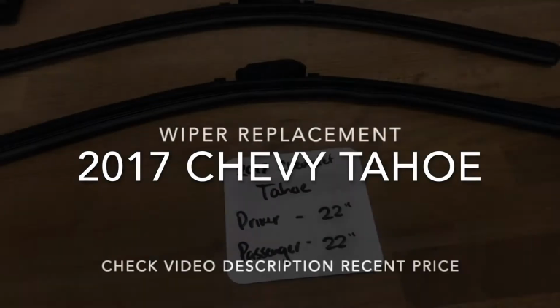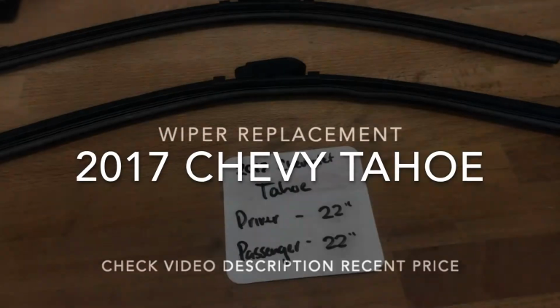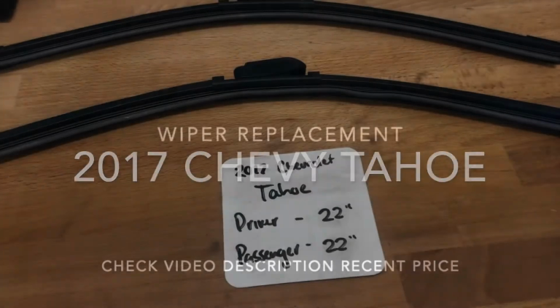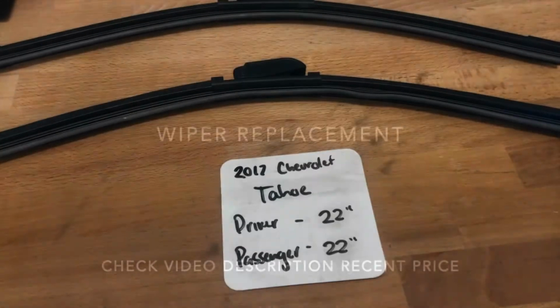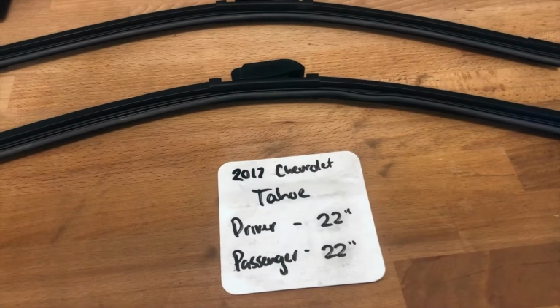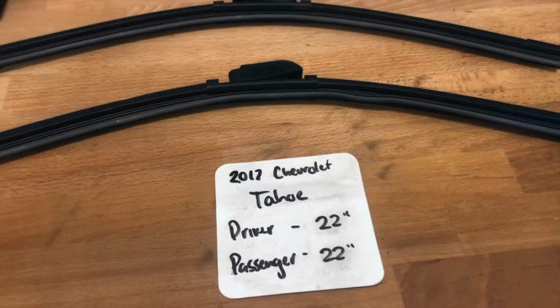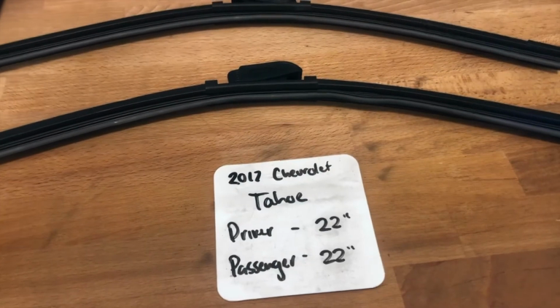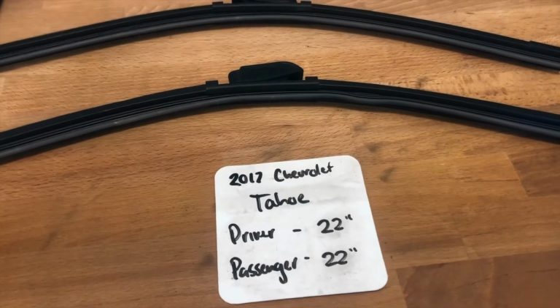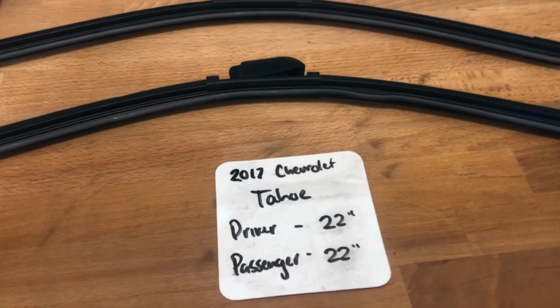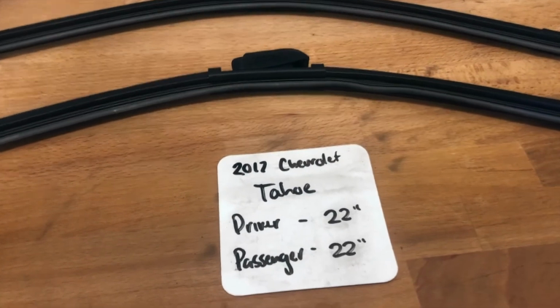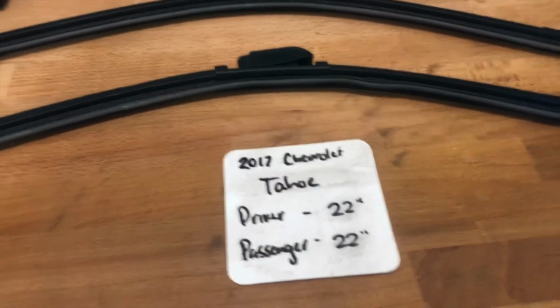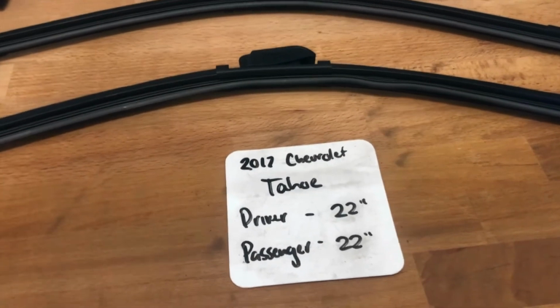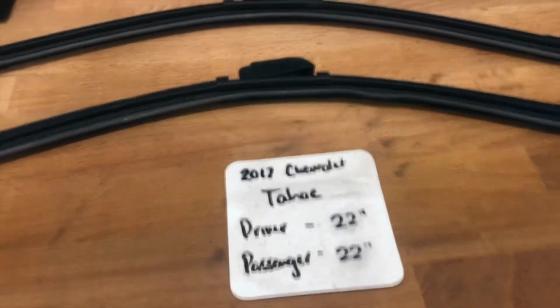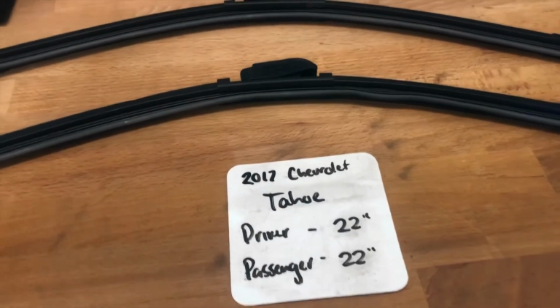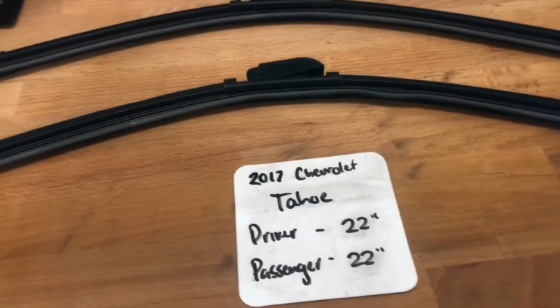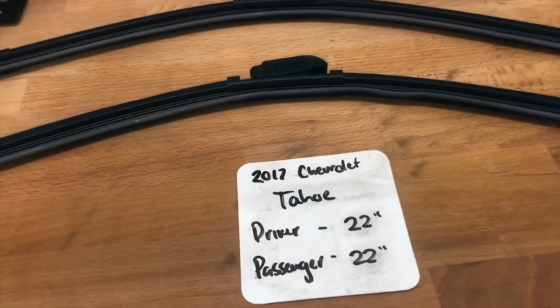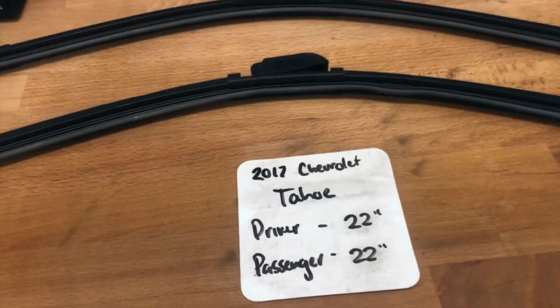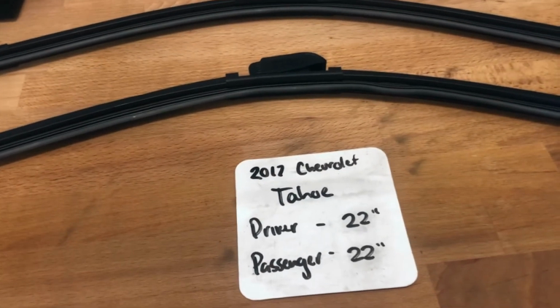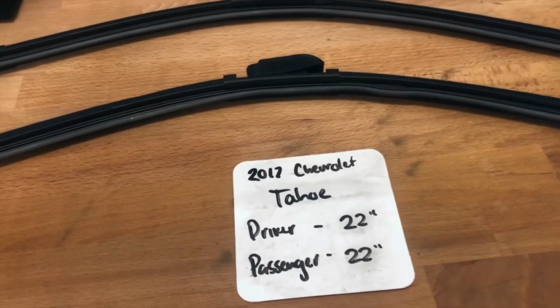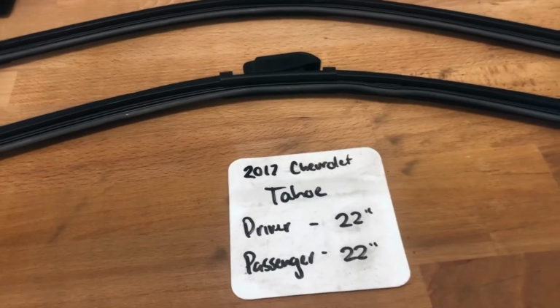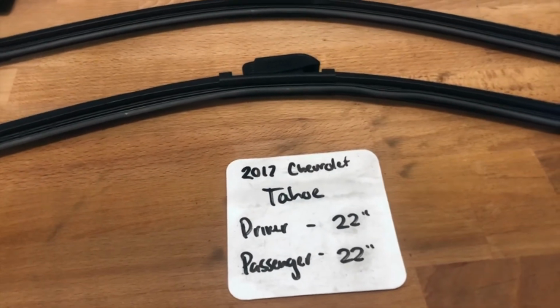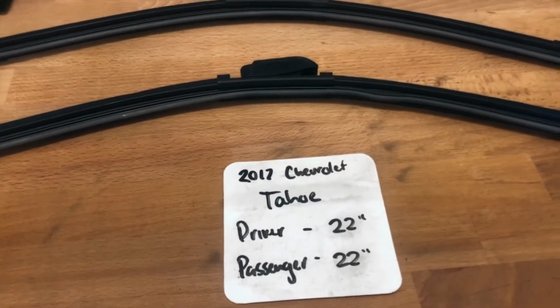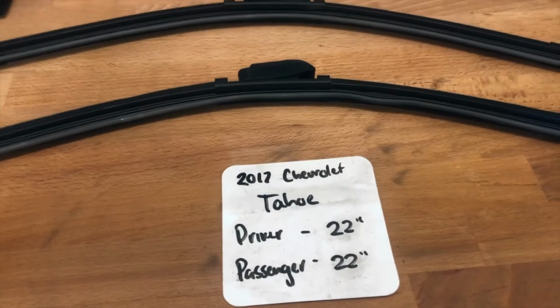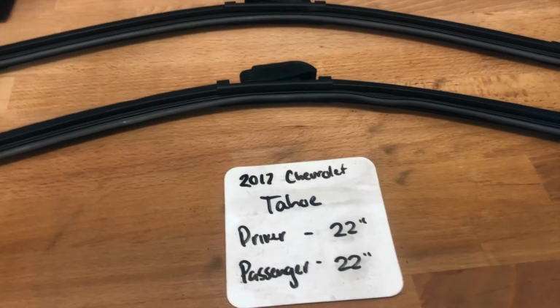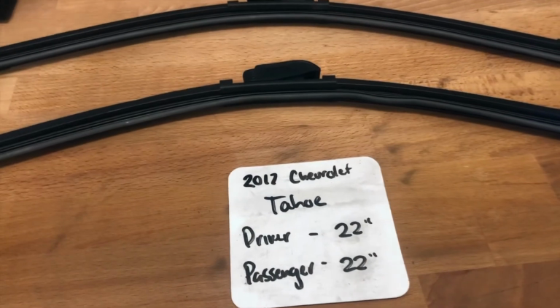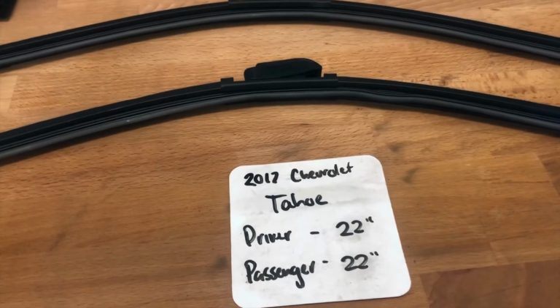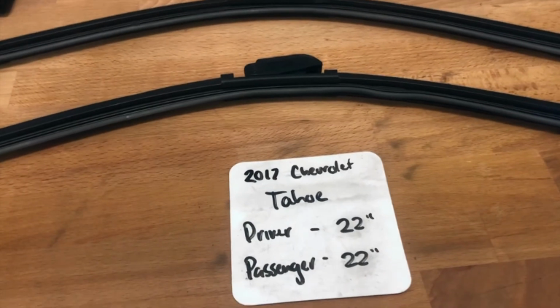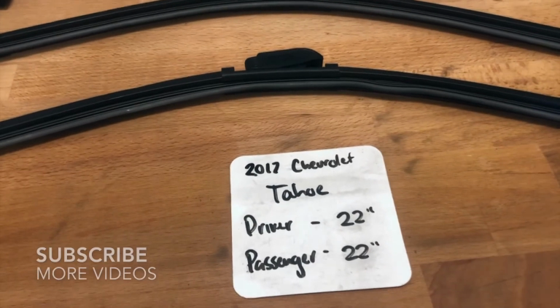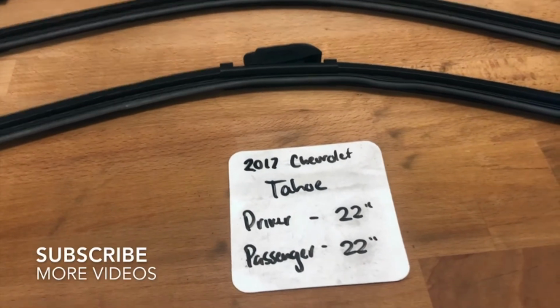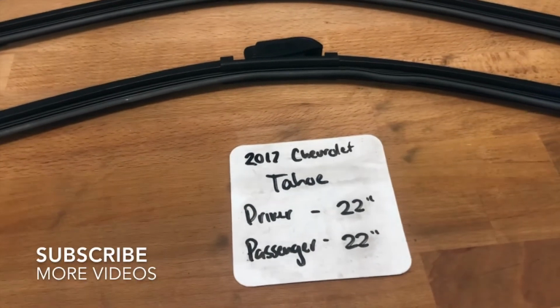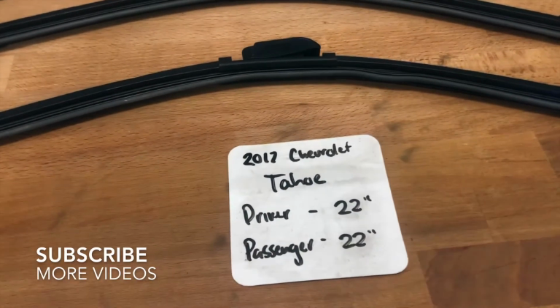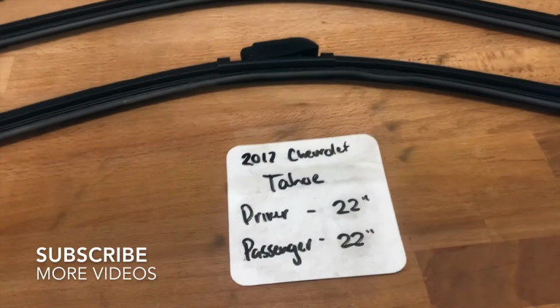What's going on today guys, welcome back. So today we're going to be talking about changing wiper blades for the 2017 Chevrolet Tahoe.